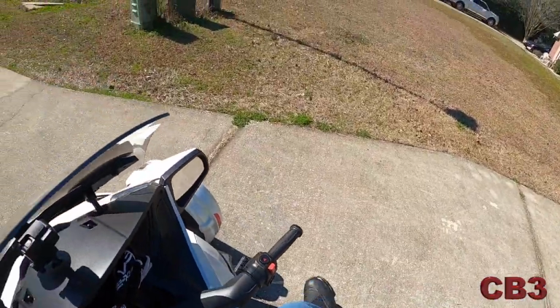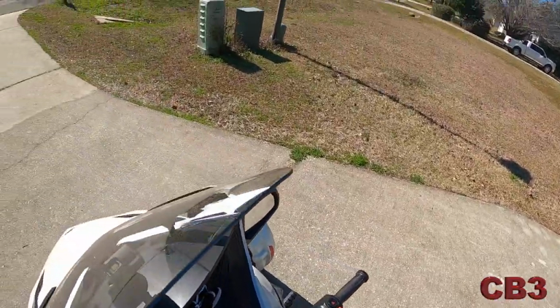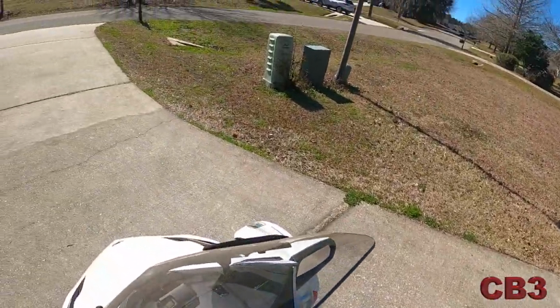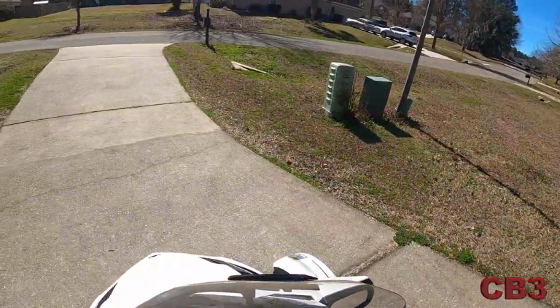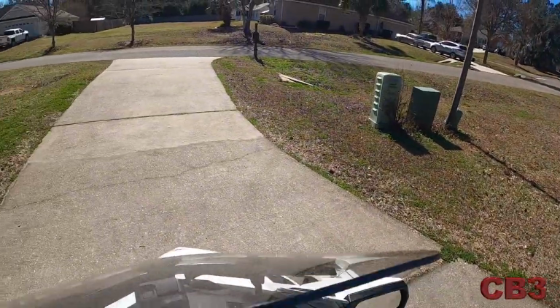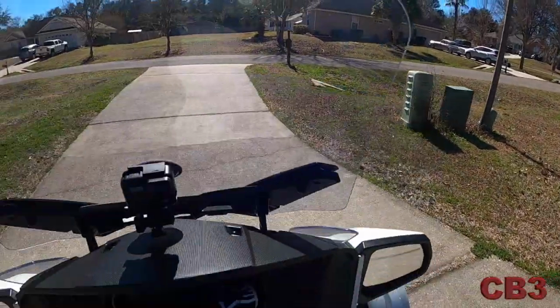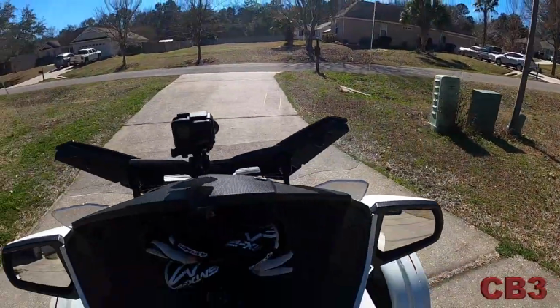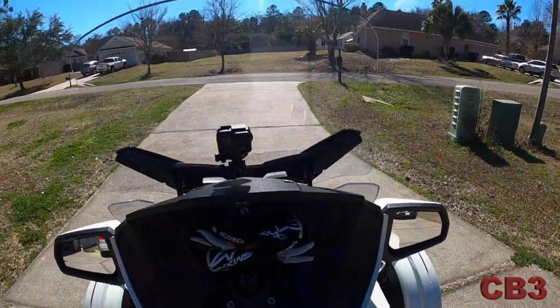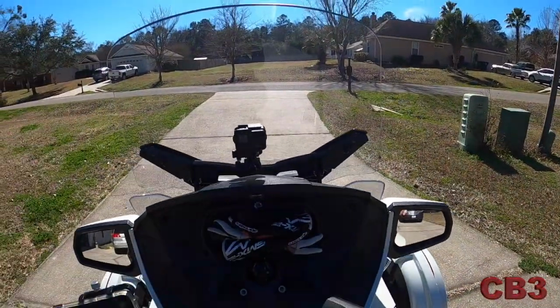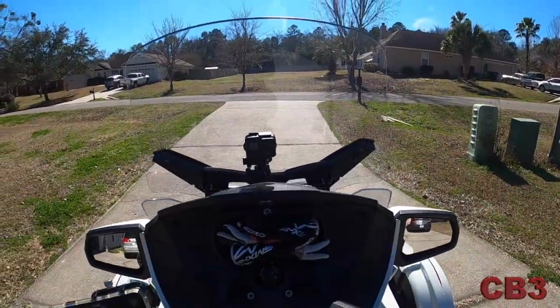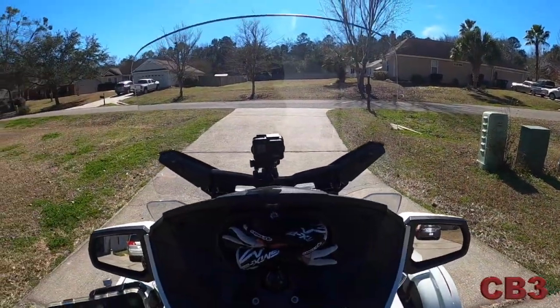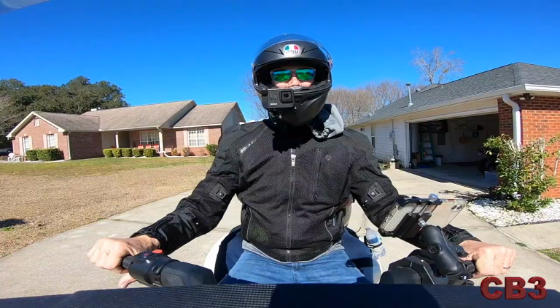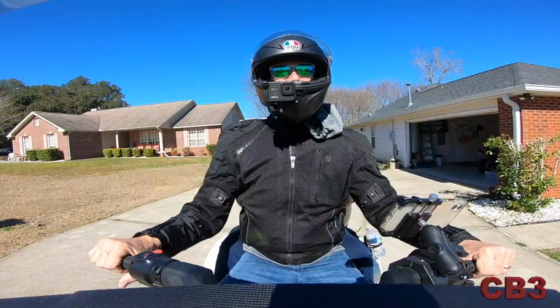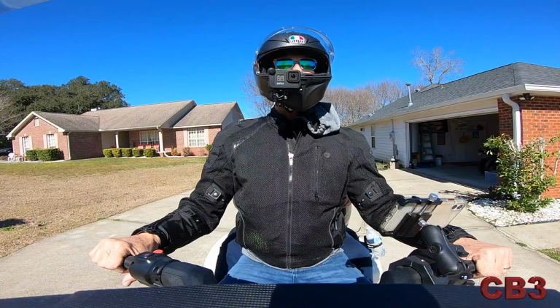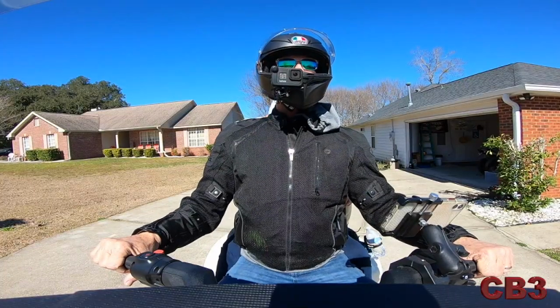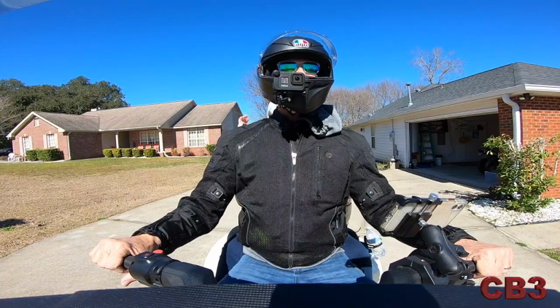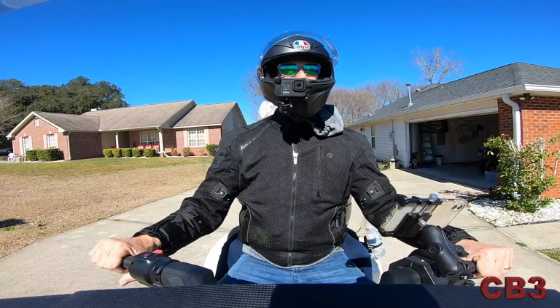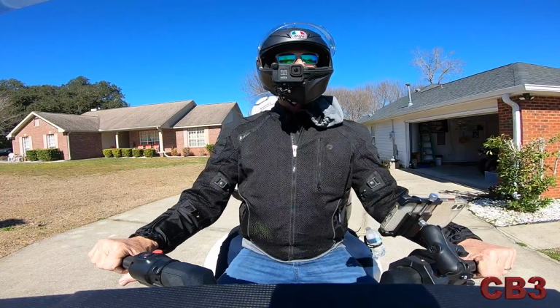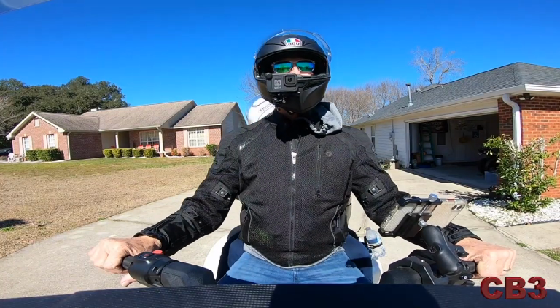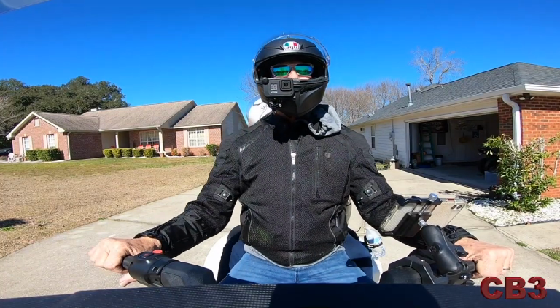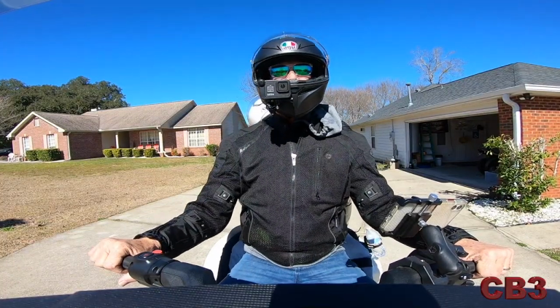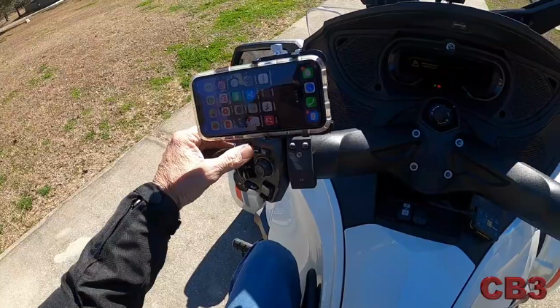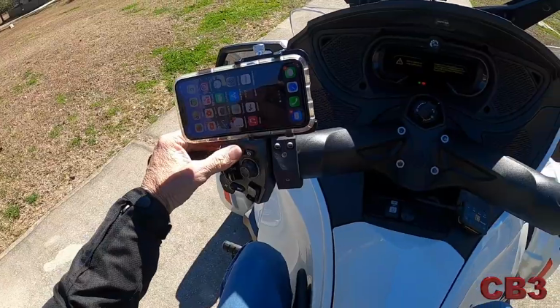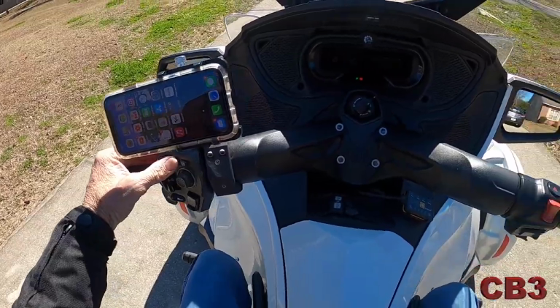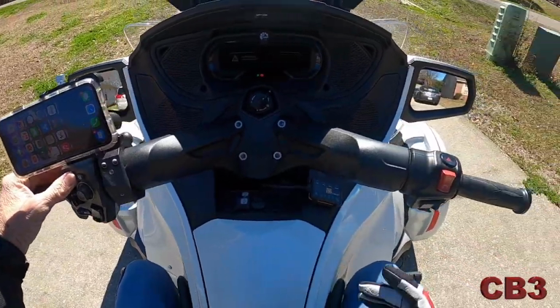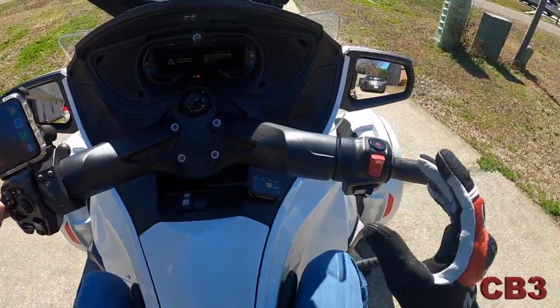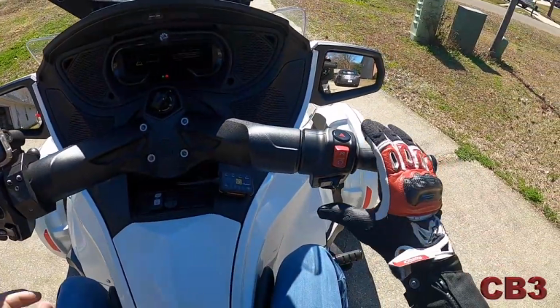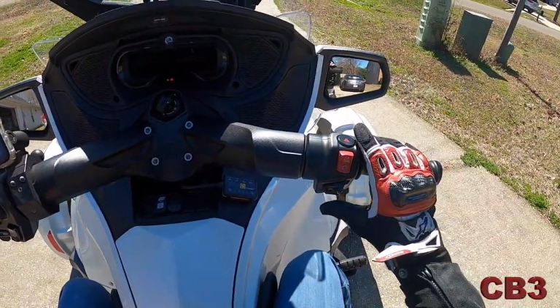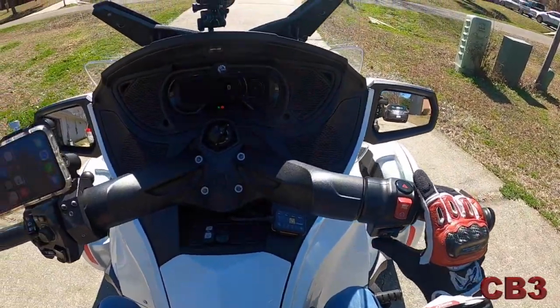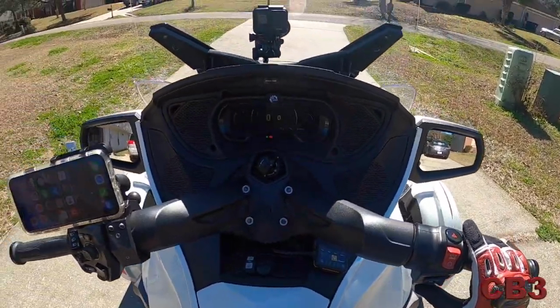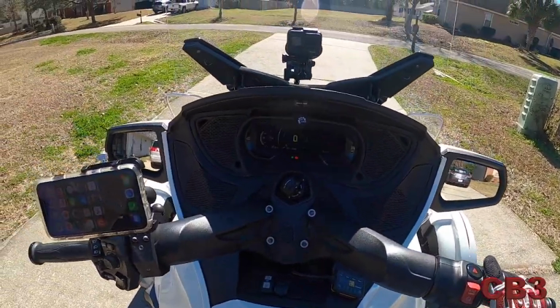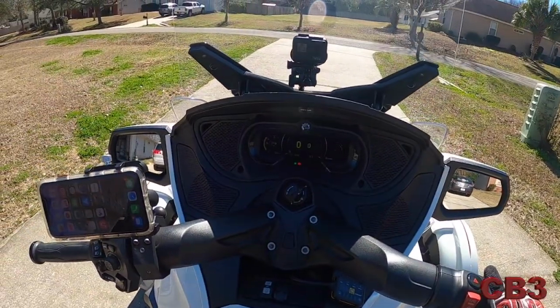The backrest feels like it's in the right place right there.